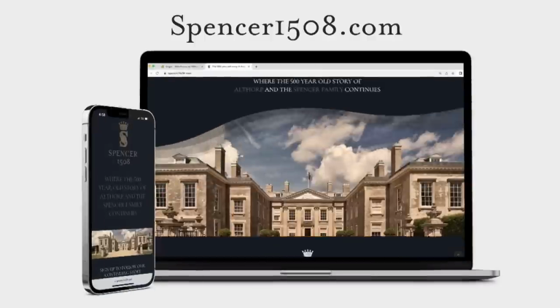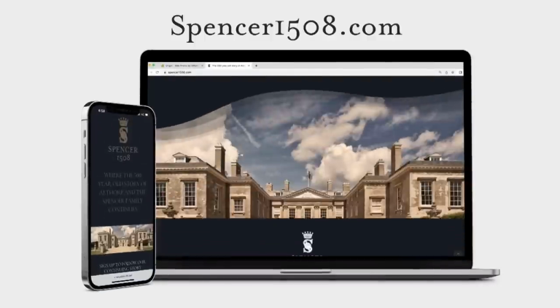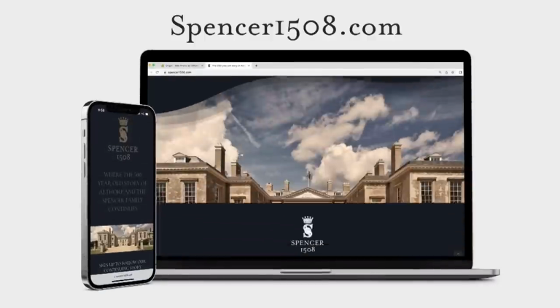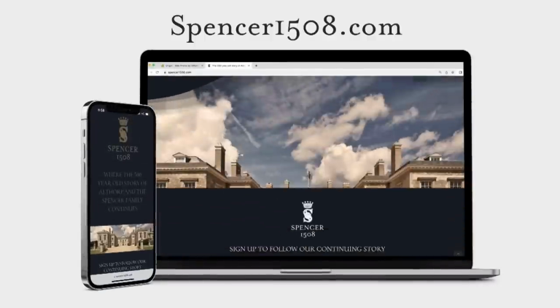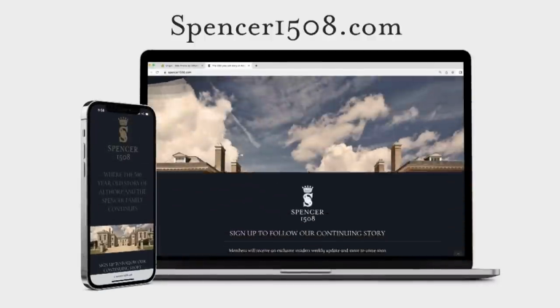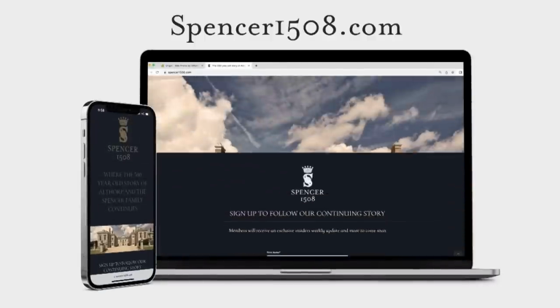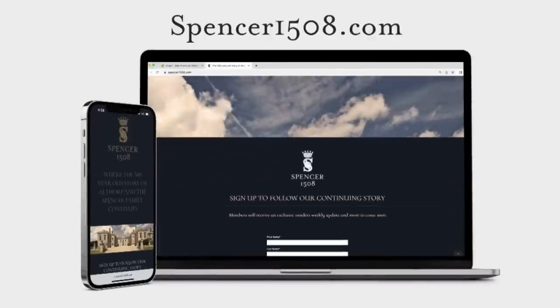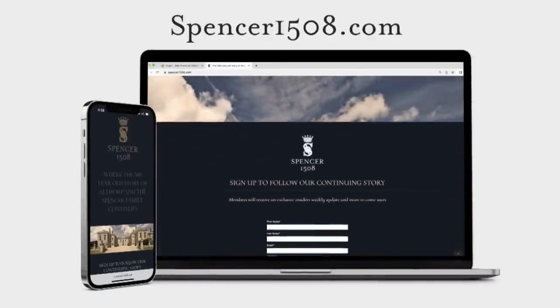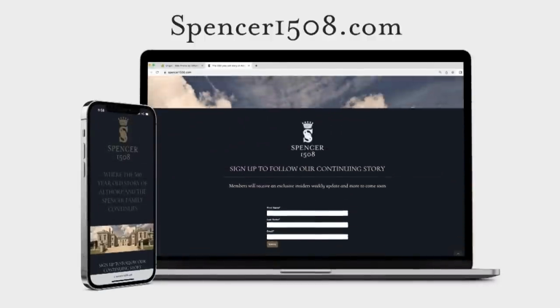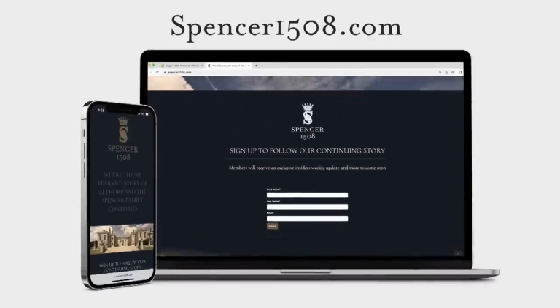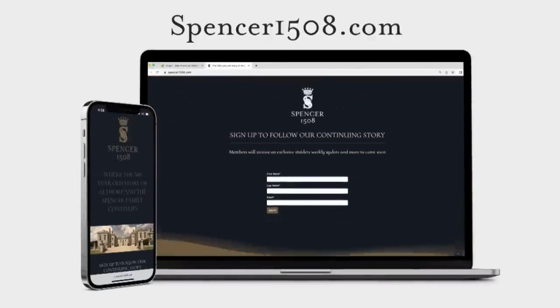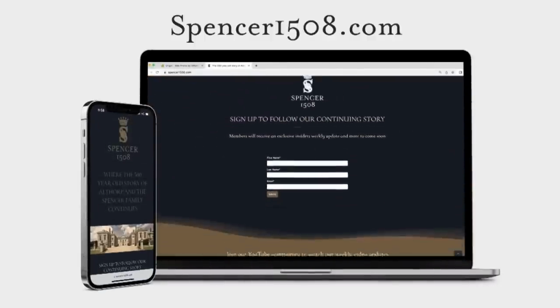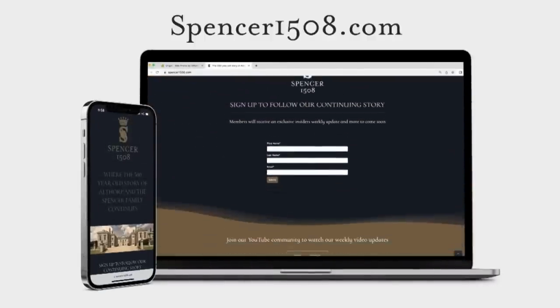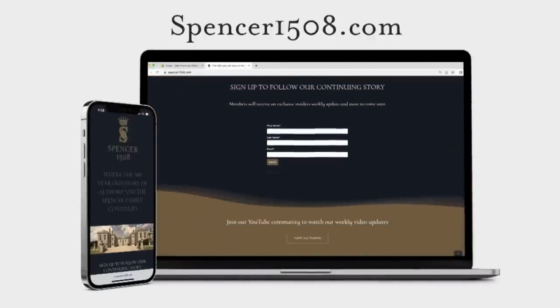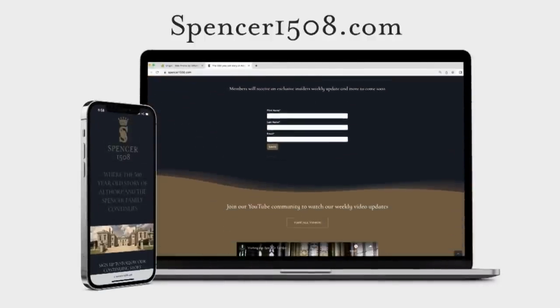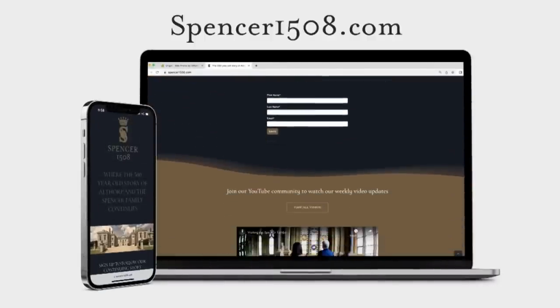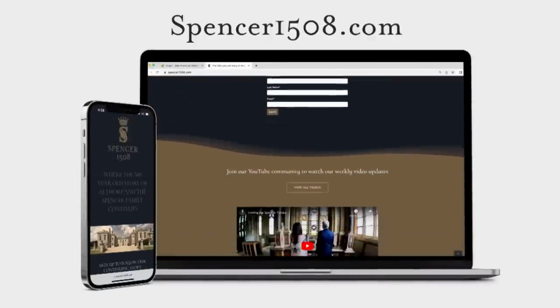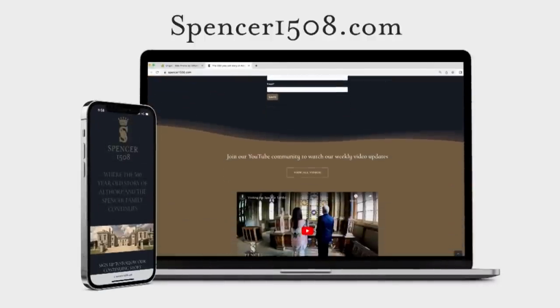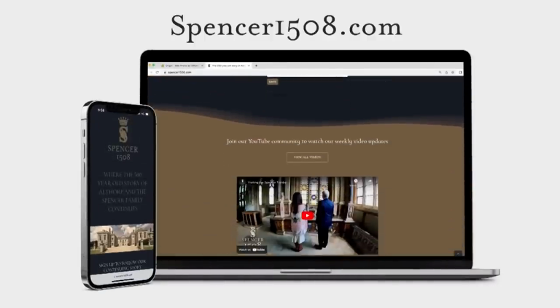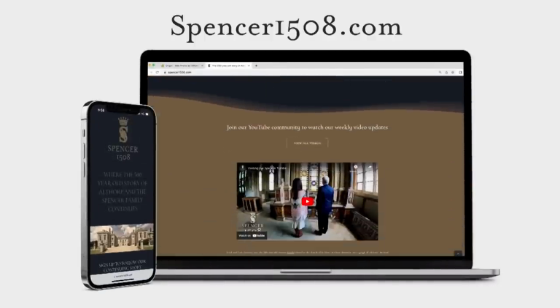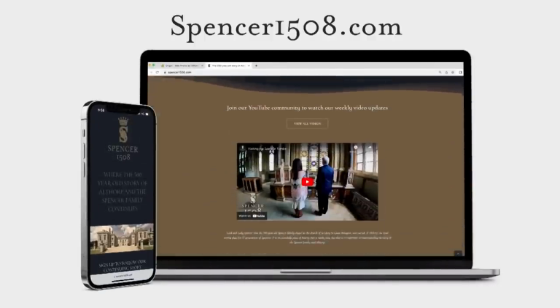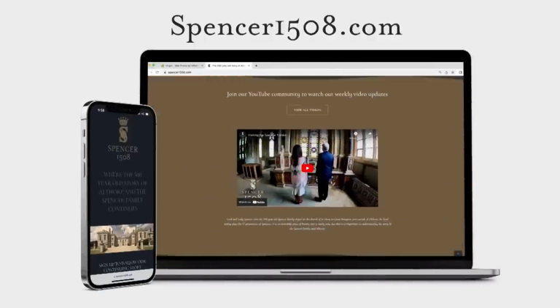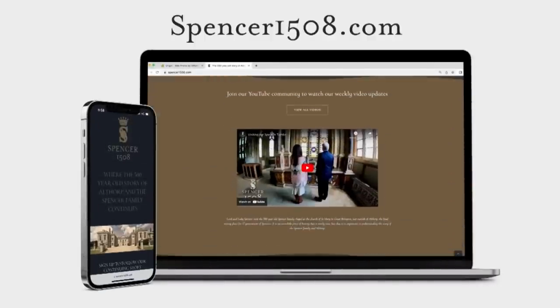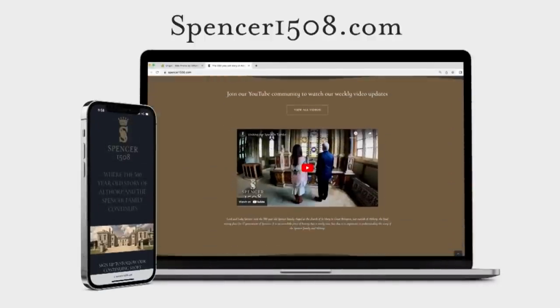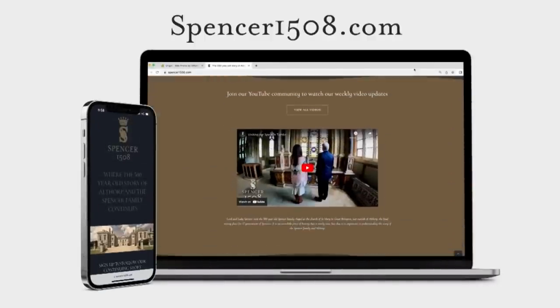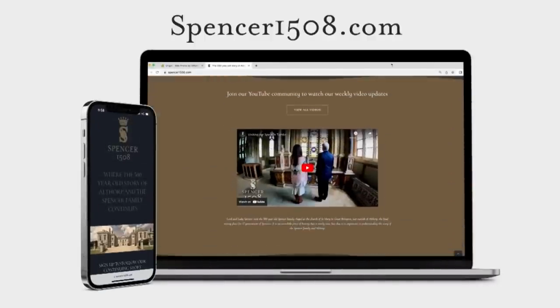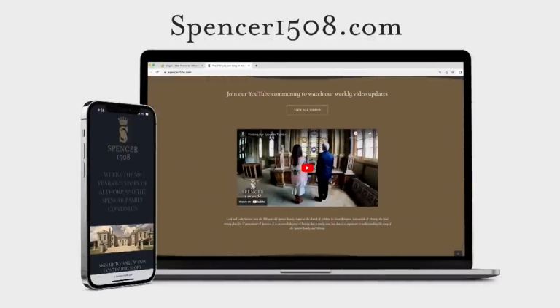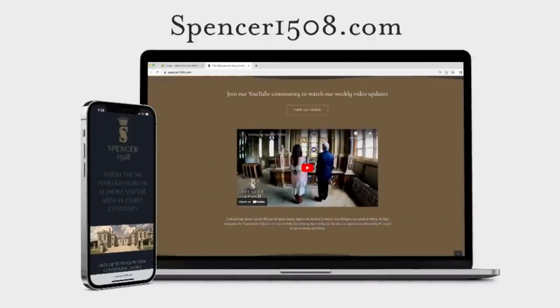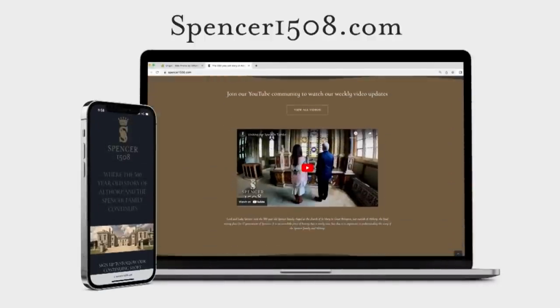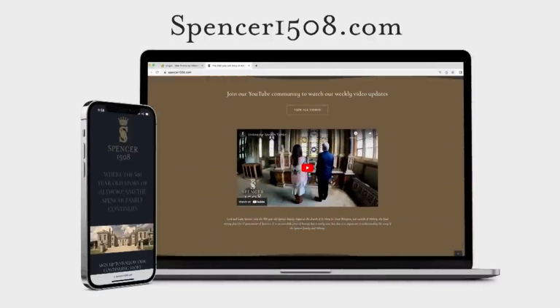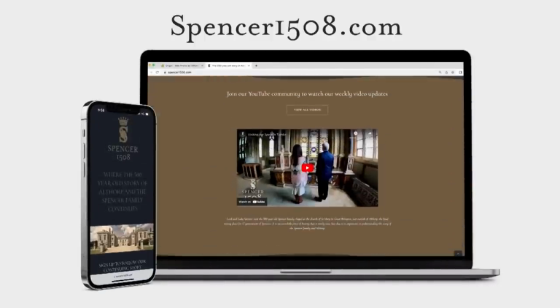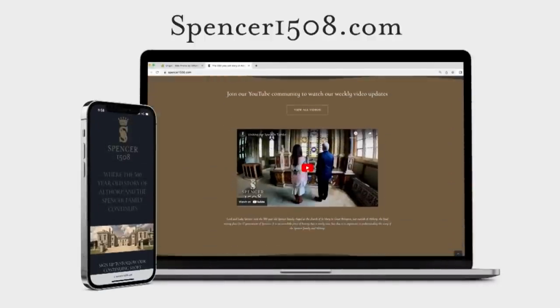Get all the latest news from Malthorpe delivered to your inbox for free. Sign up at spencer1508.com.